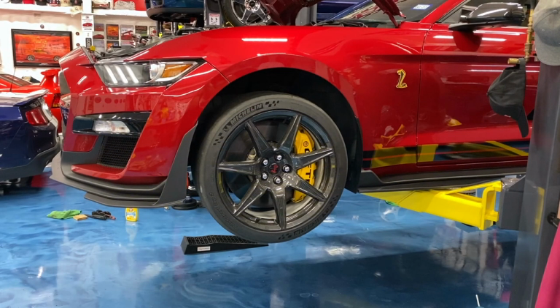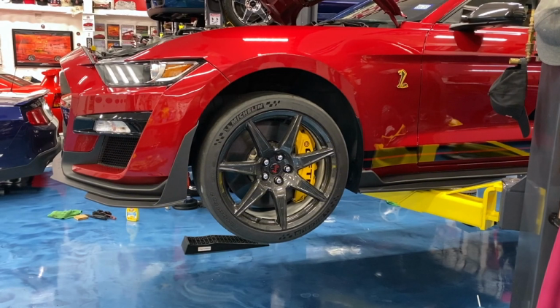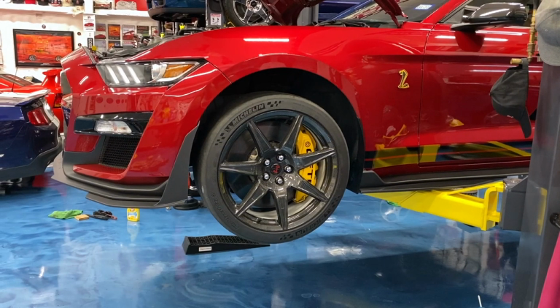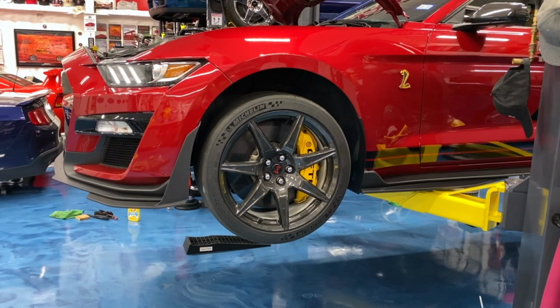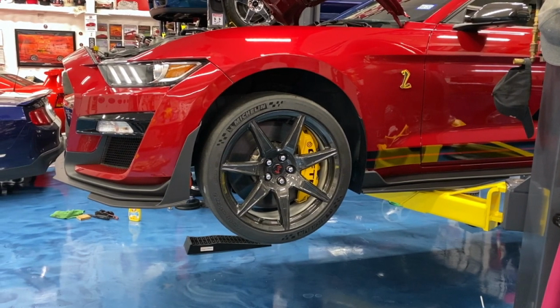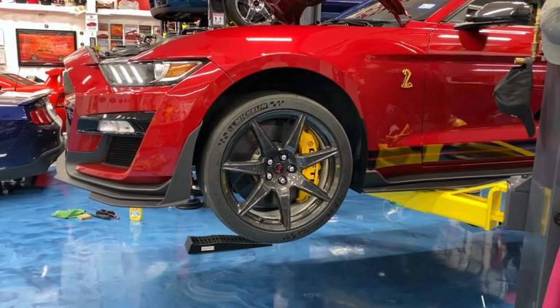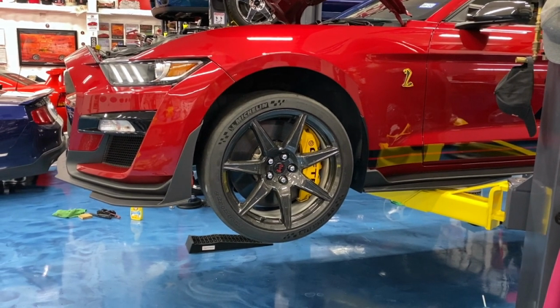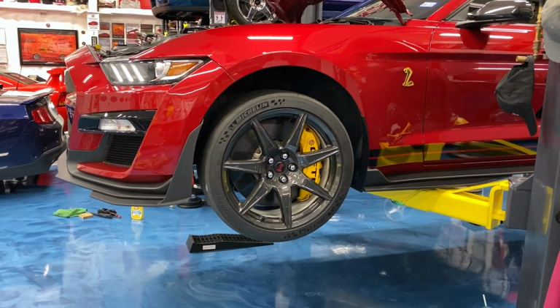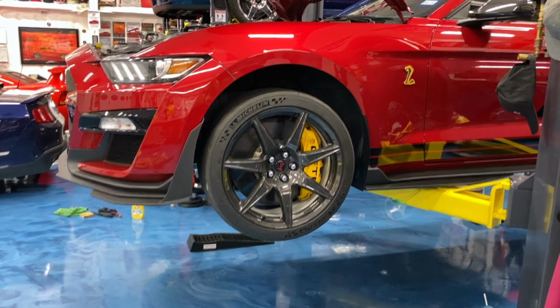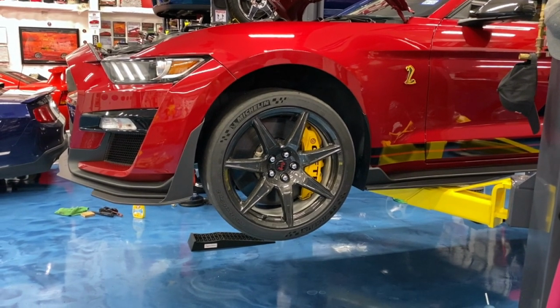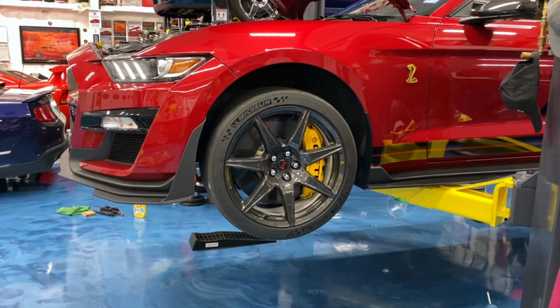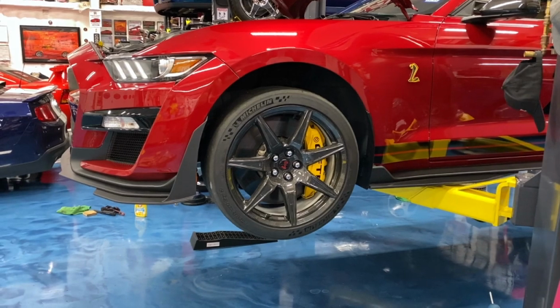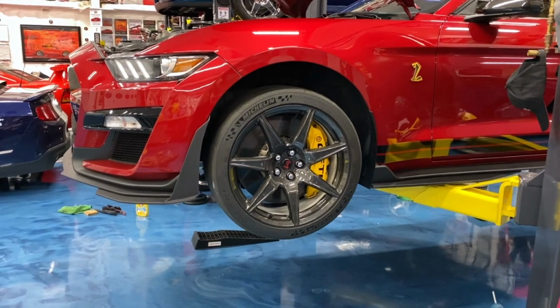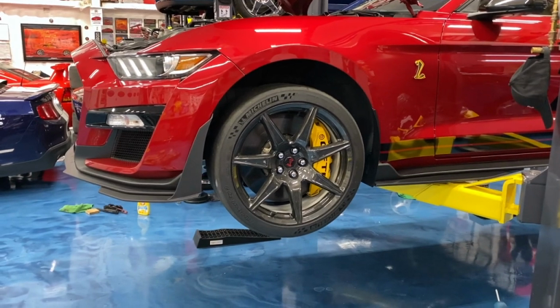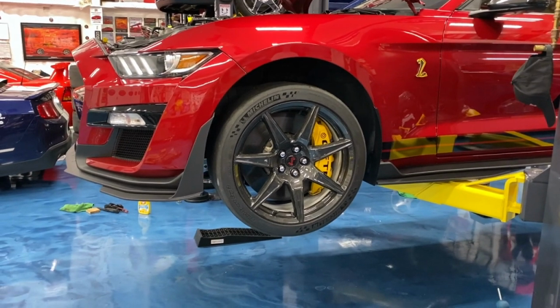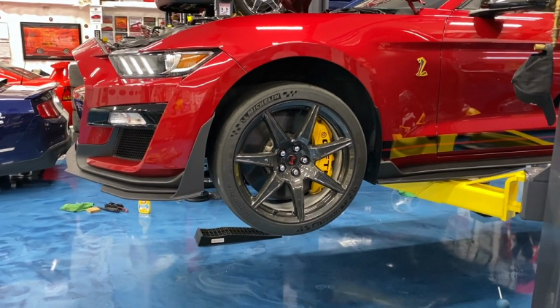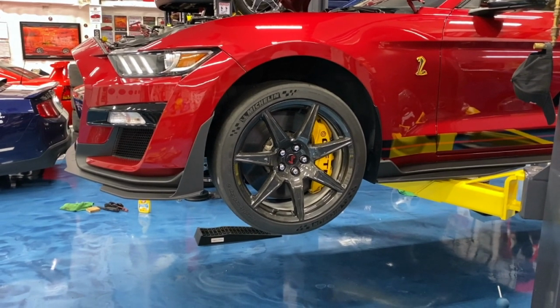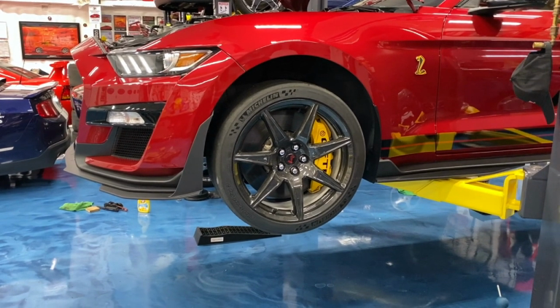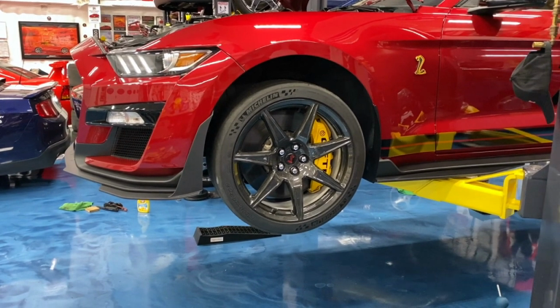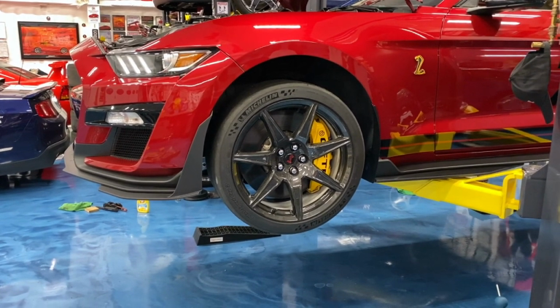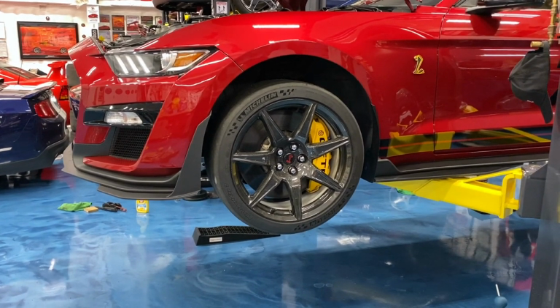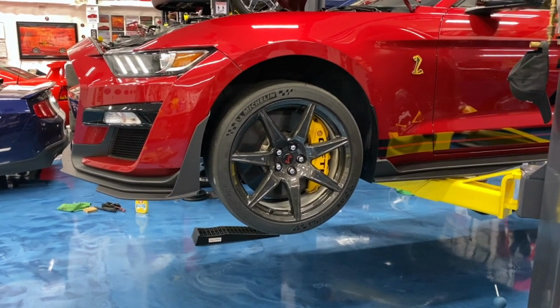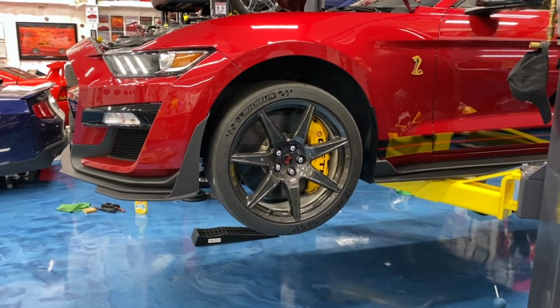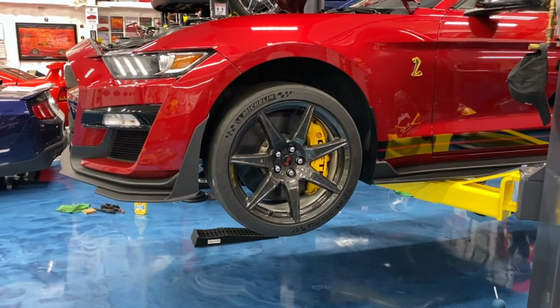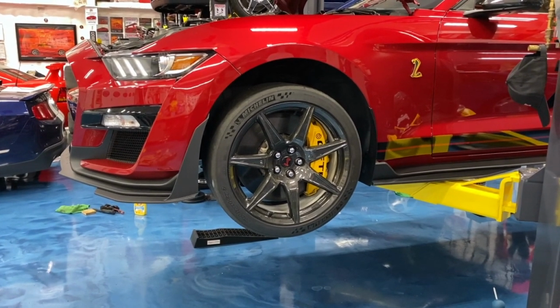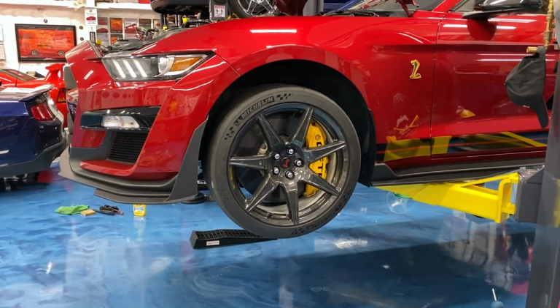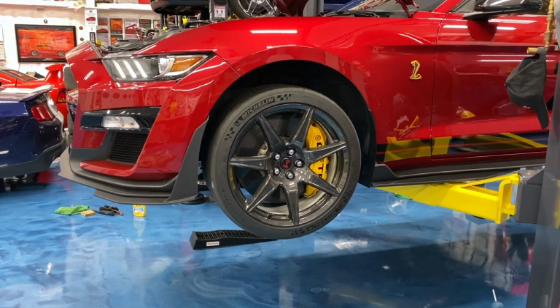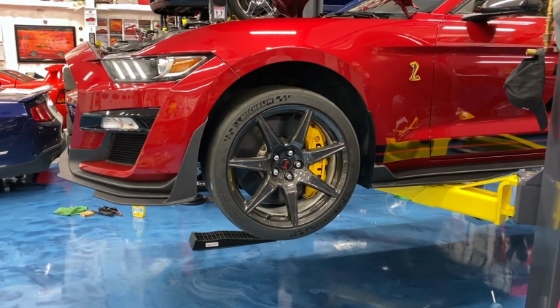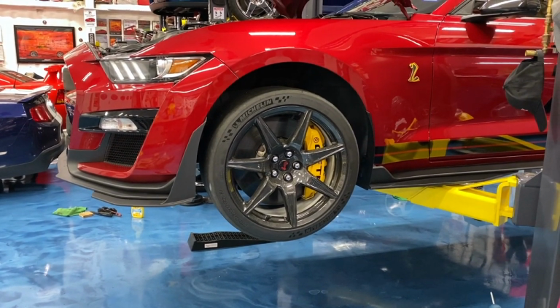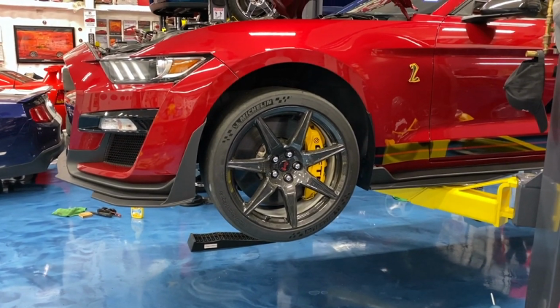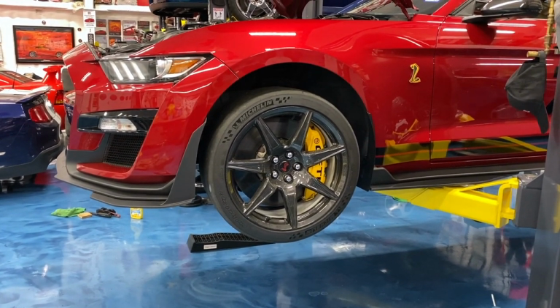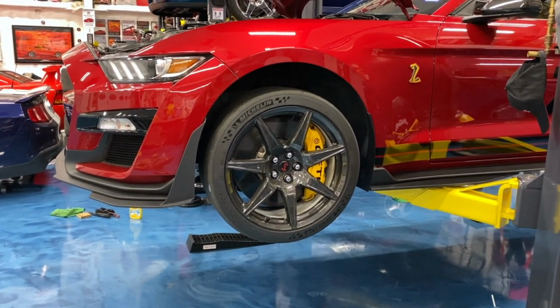Got the car in the air. Going to use a 13/16 socket to remove the lug nuts on the front.